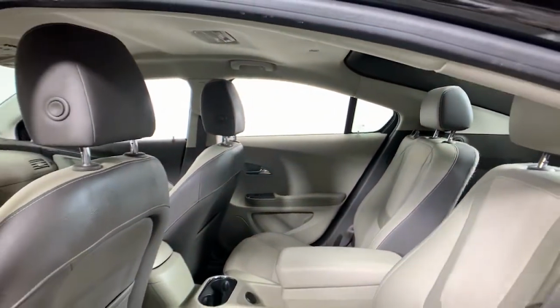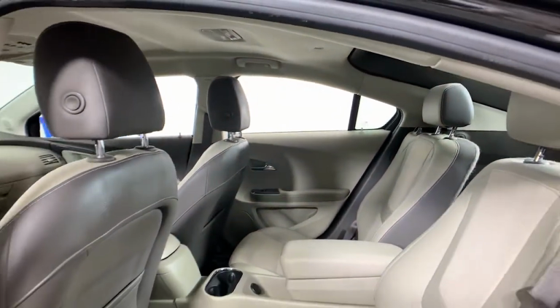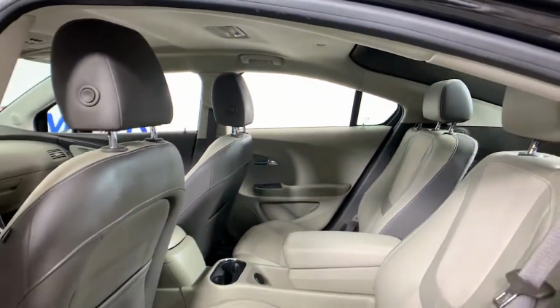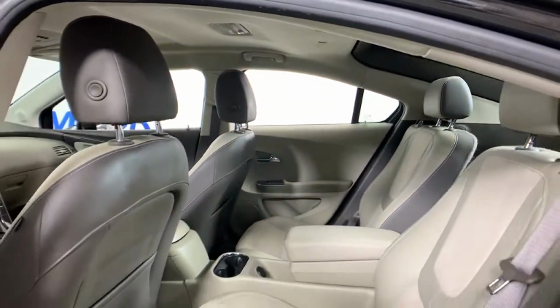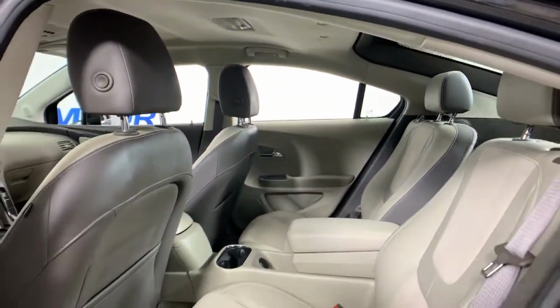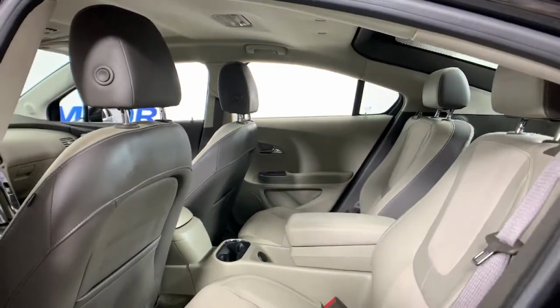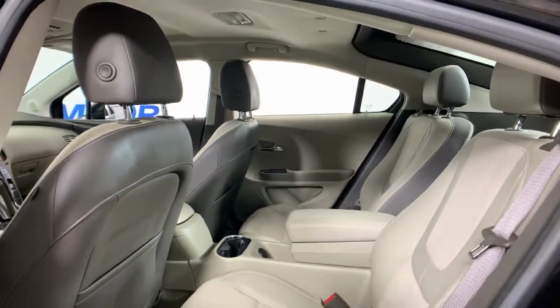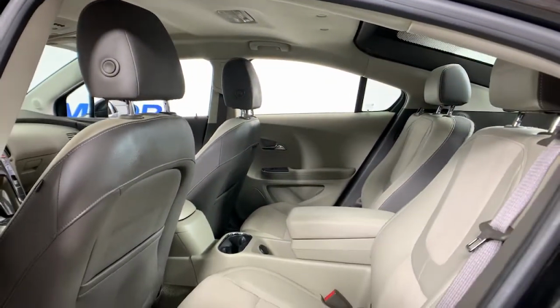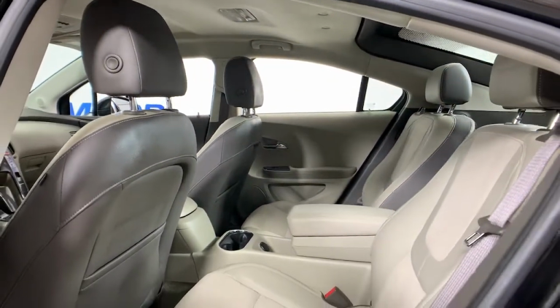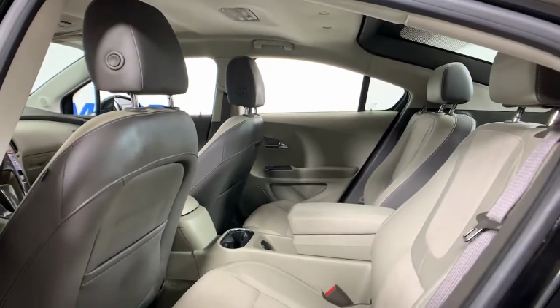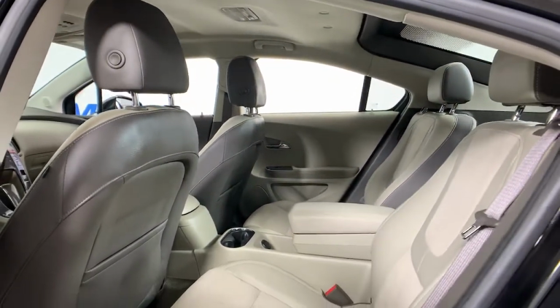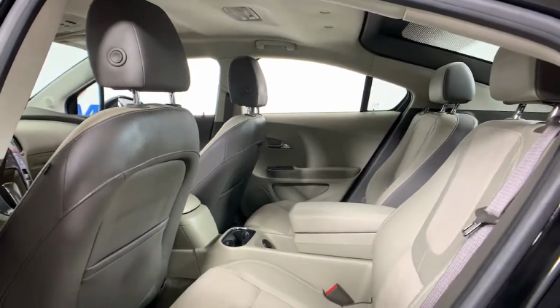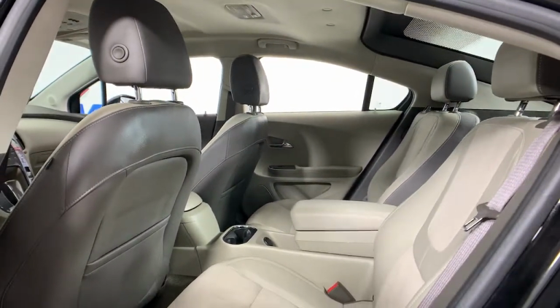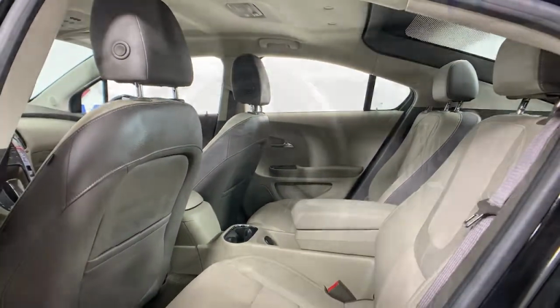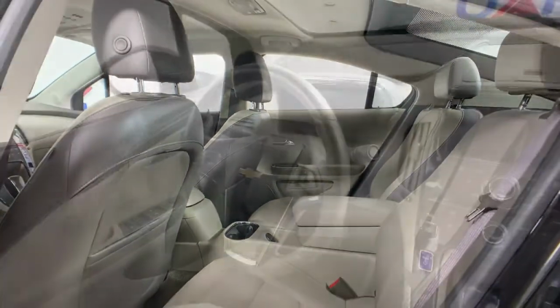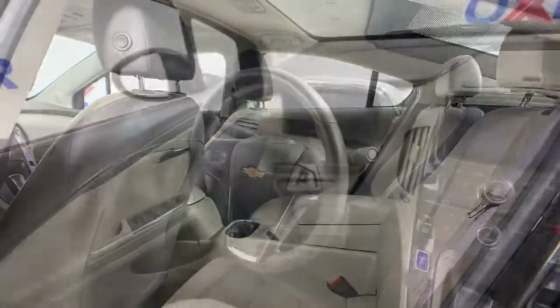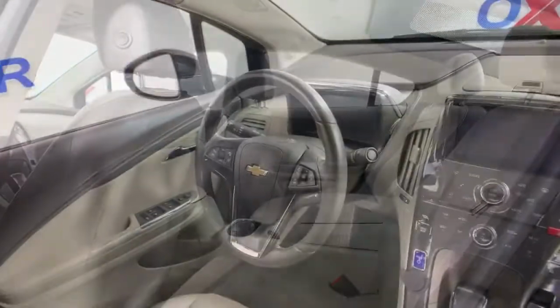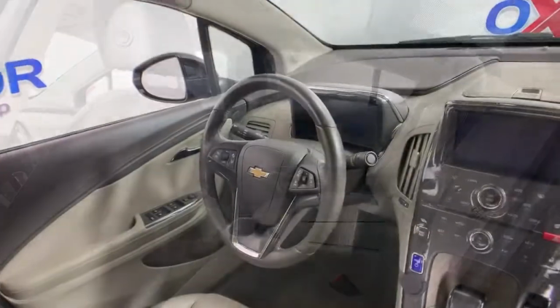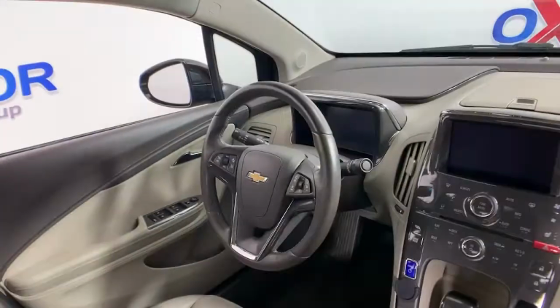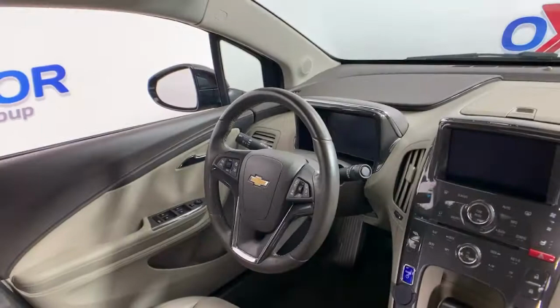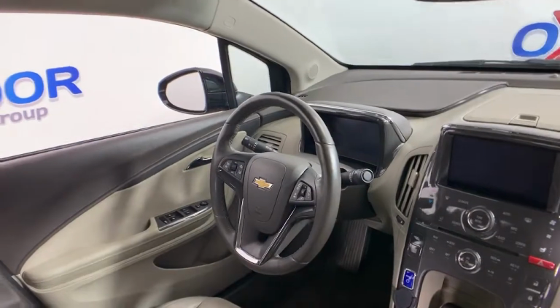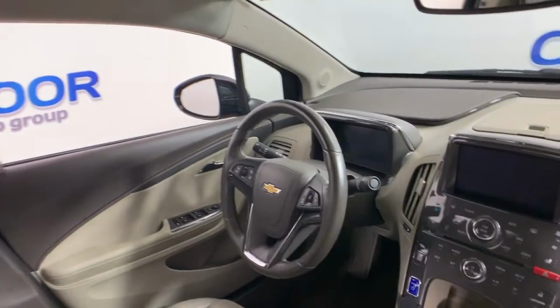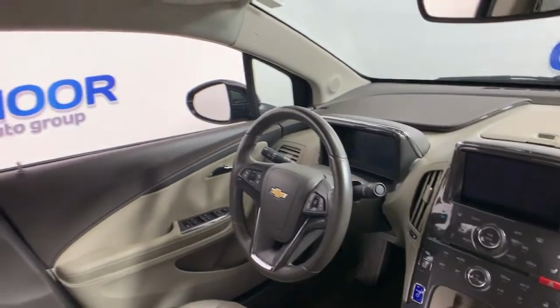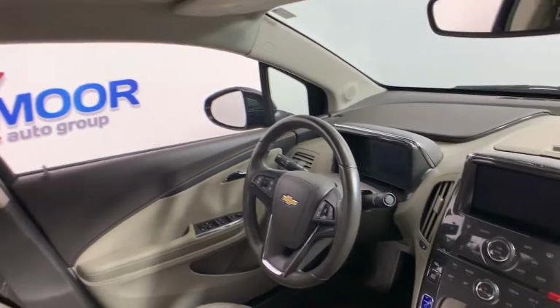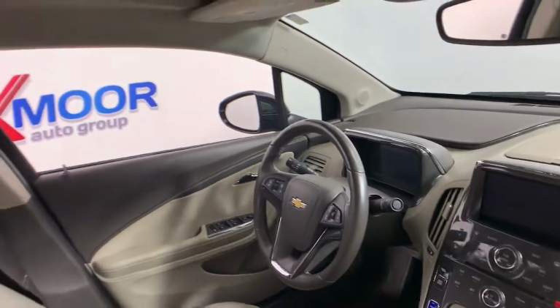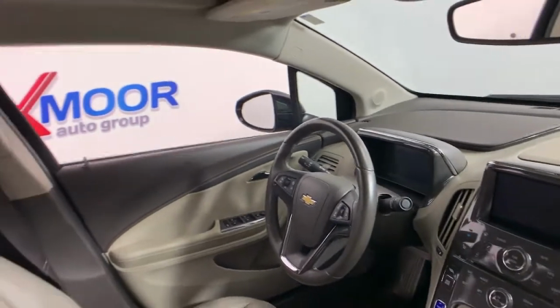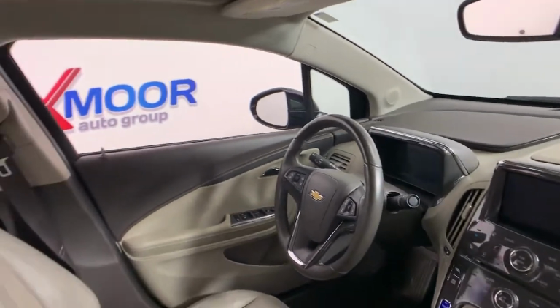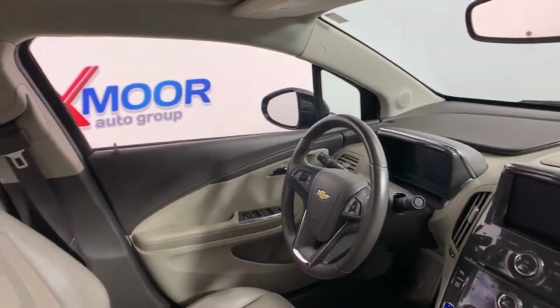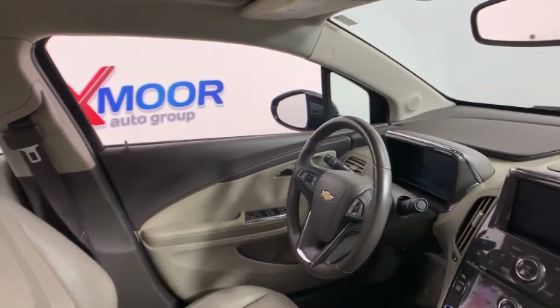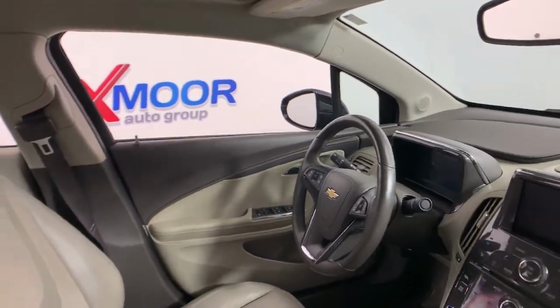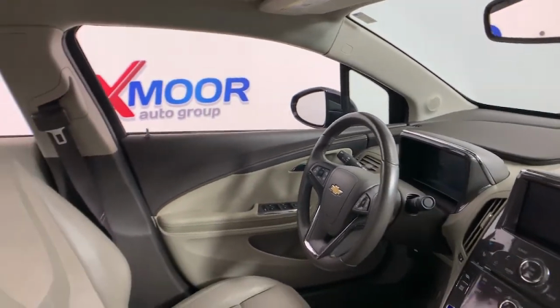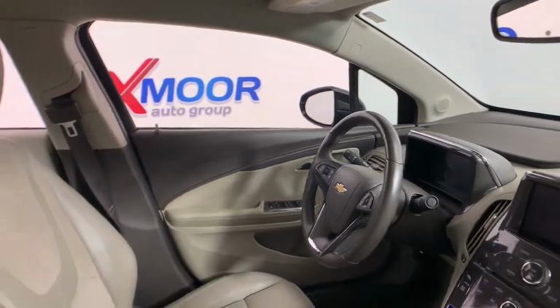Poised for the future, but here for your driving pleasure in the present. Plan ahead. Drive the Volt.